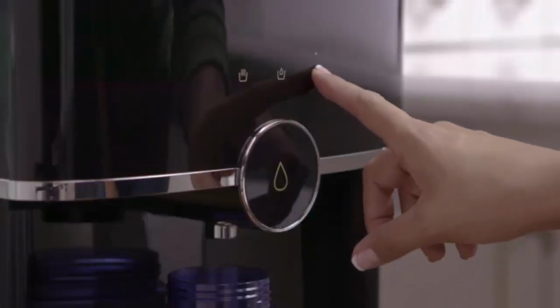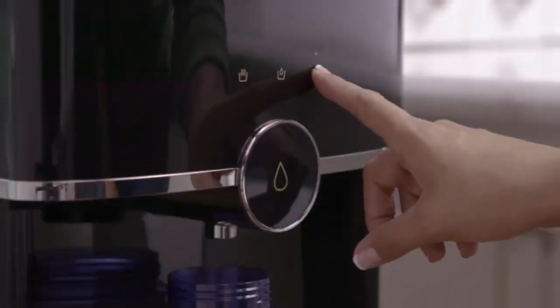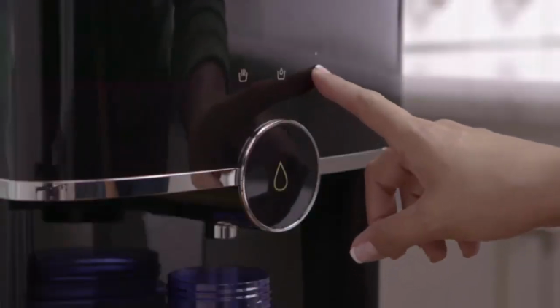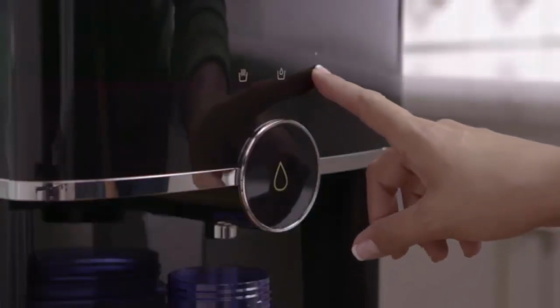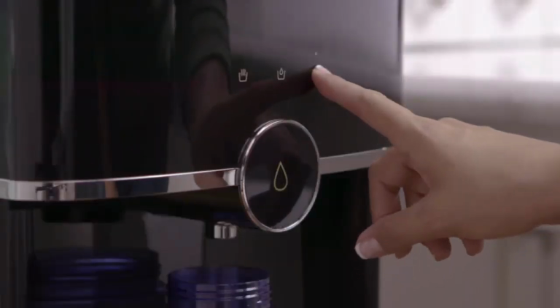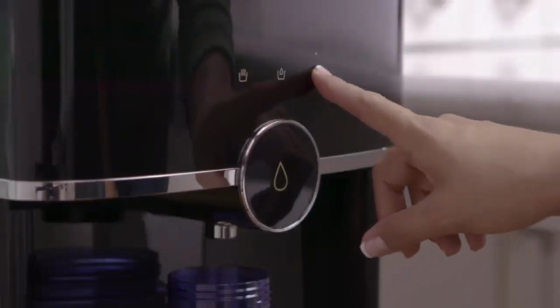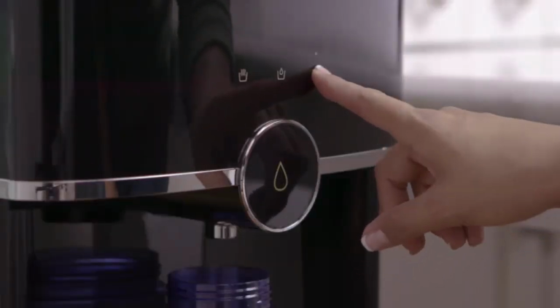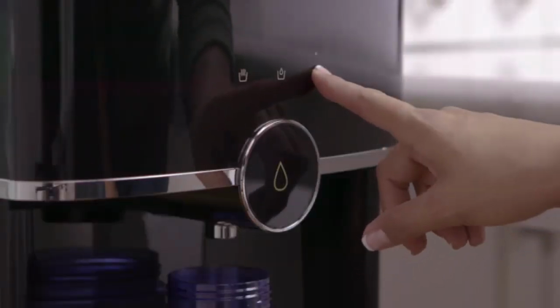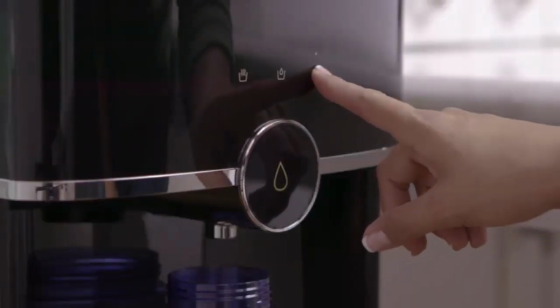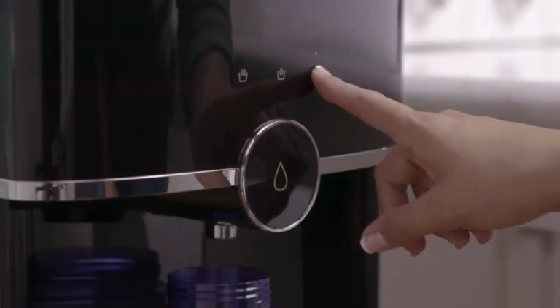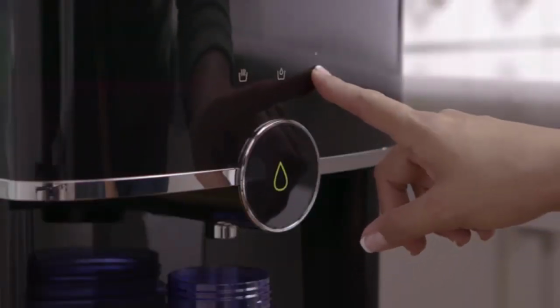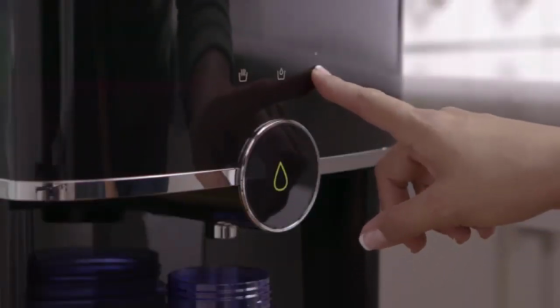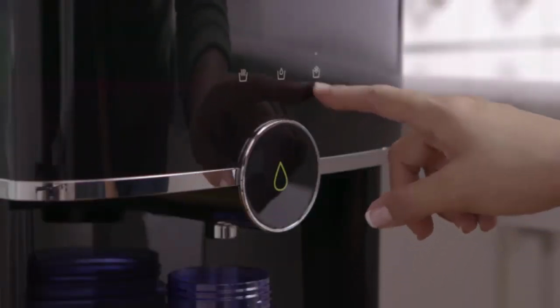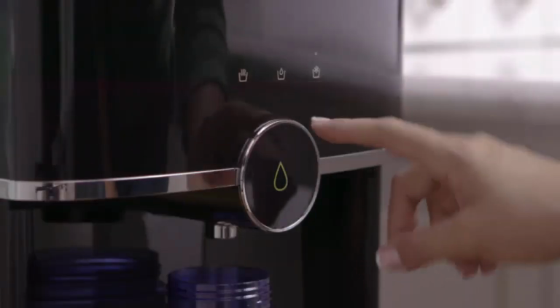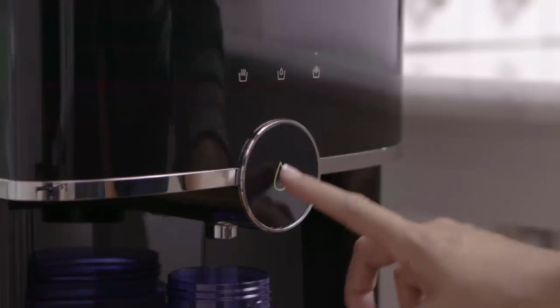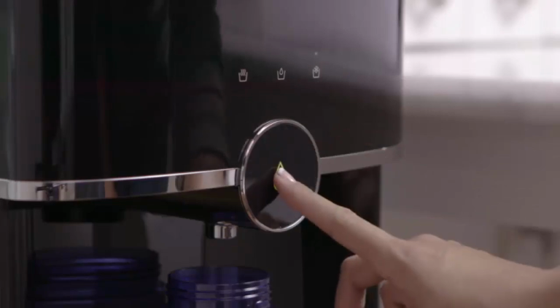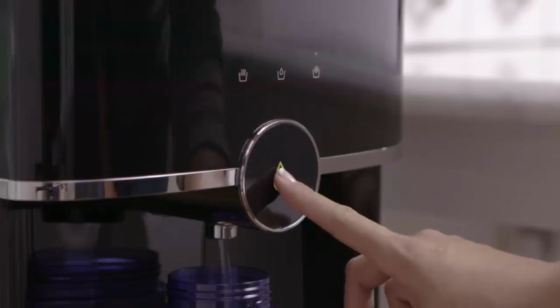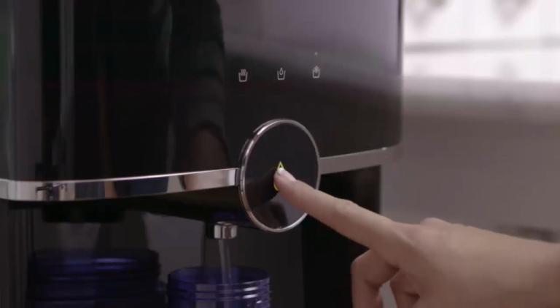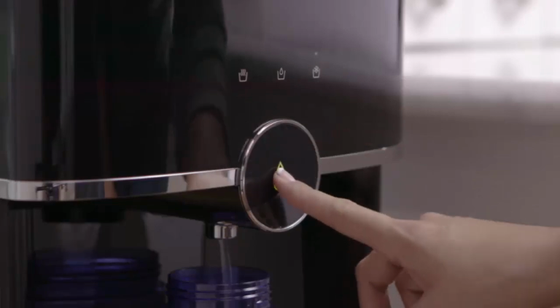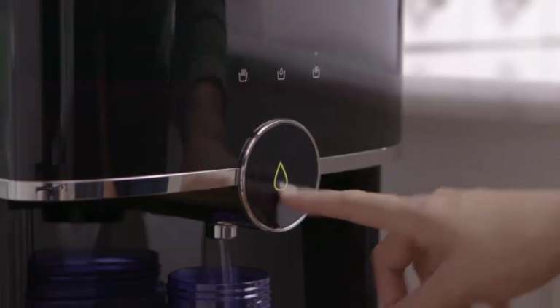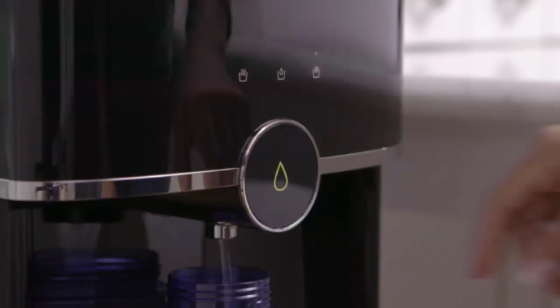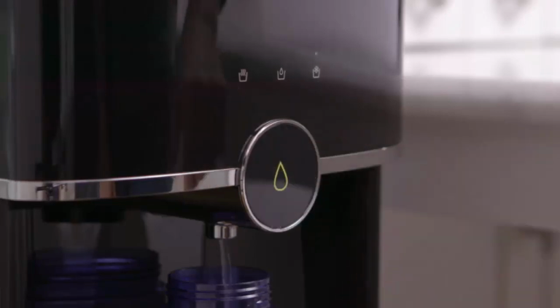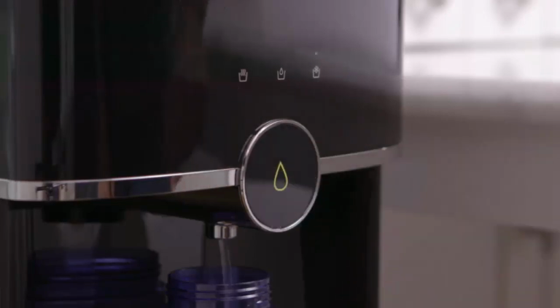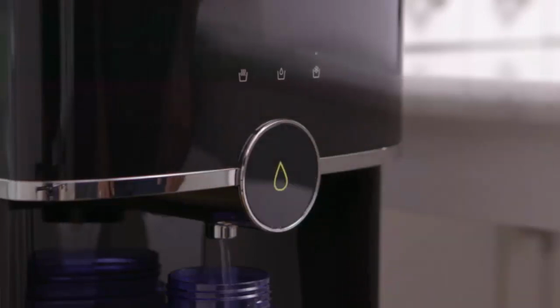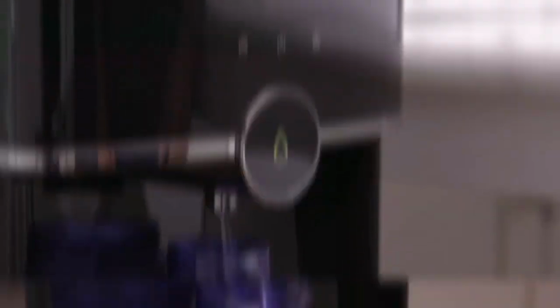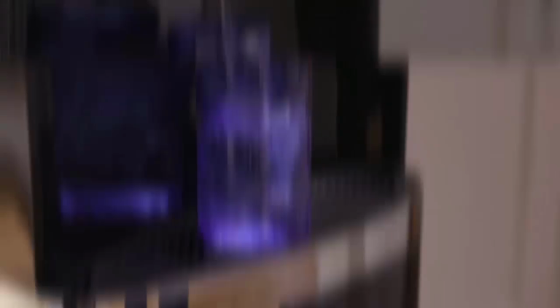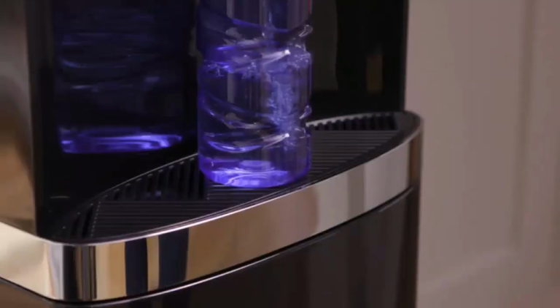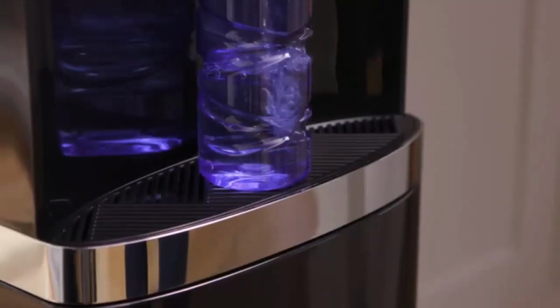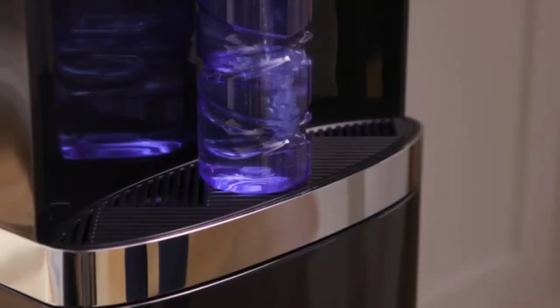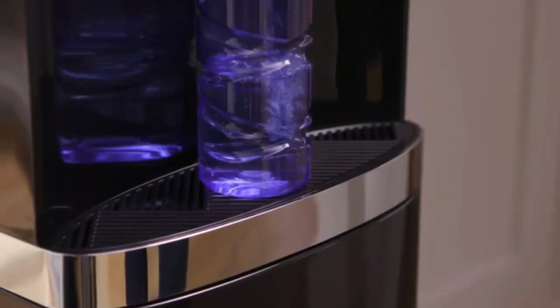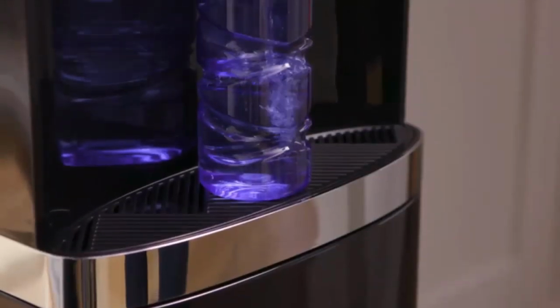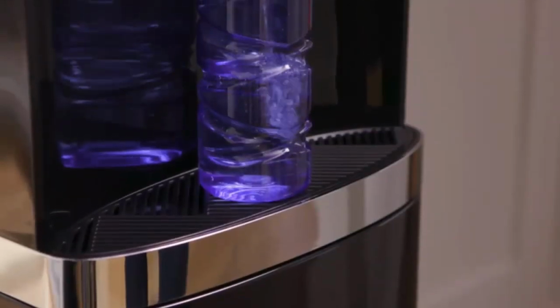cool or cold water. Then with a simple touch of a button, water flows at your desired temperature.